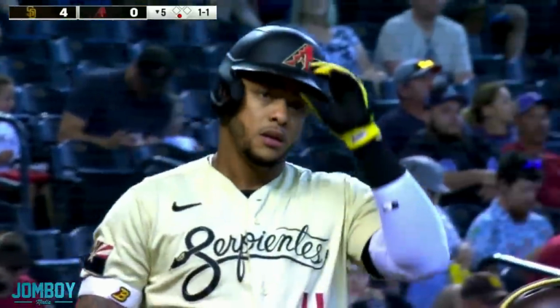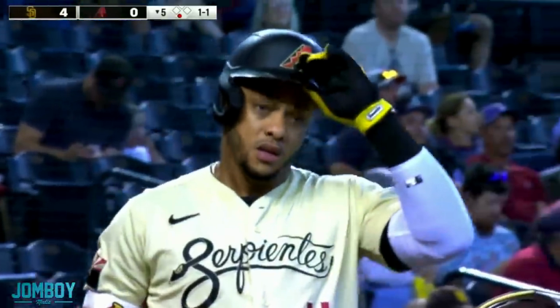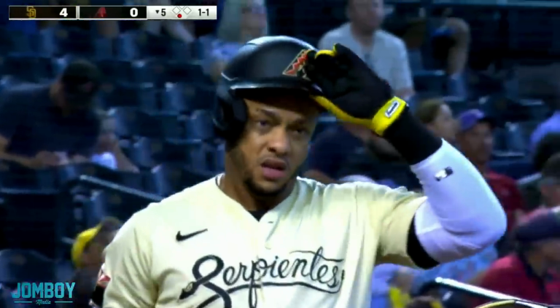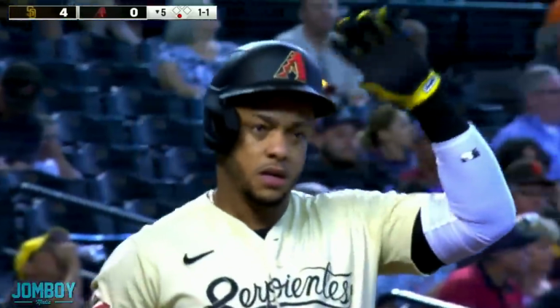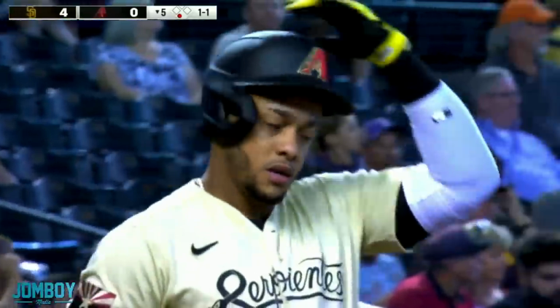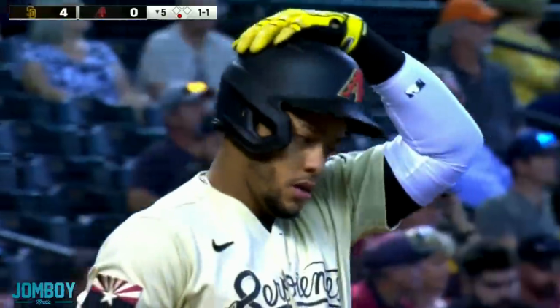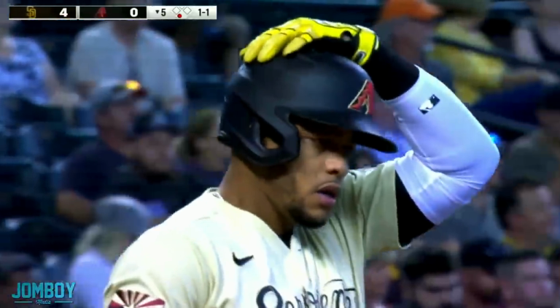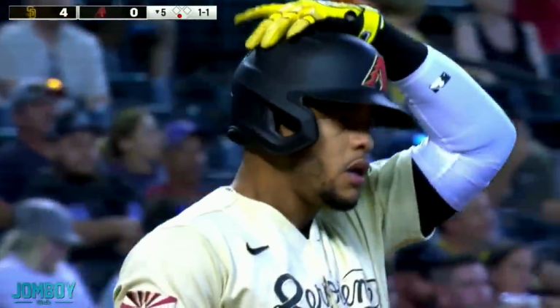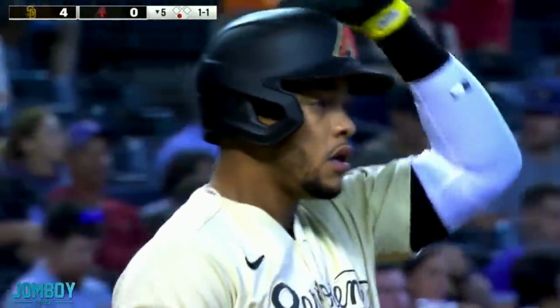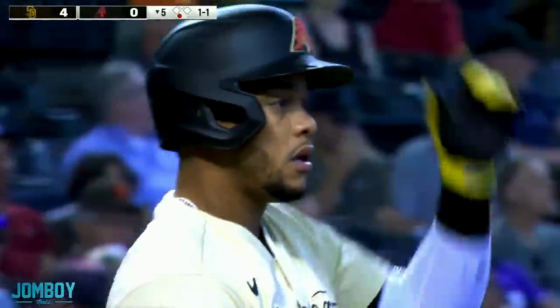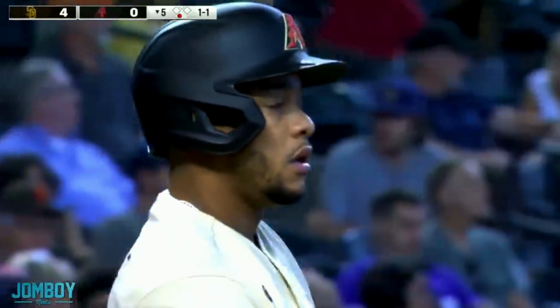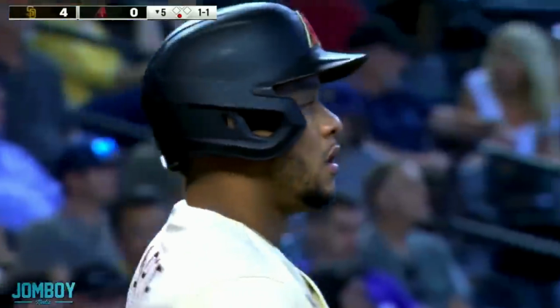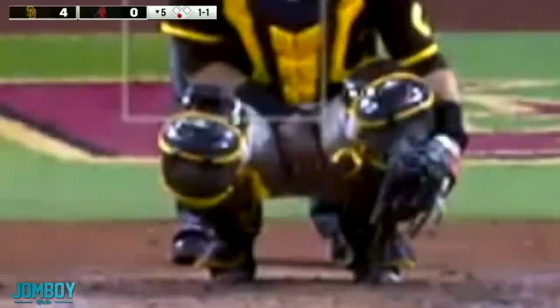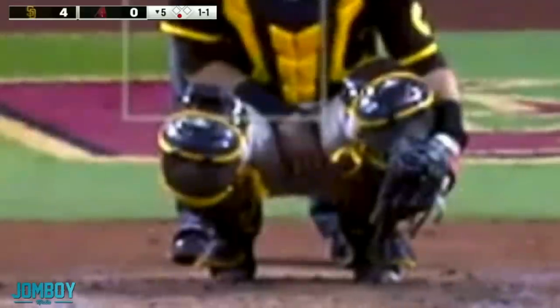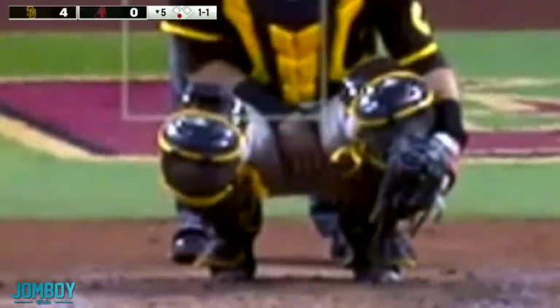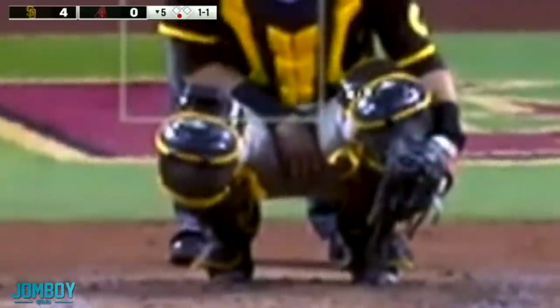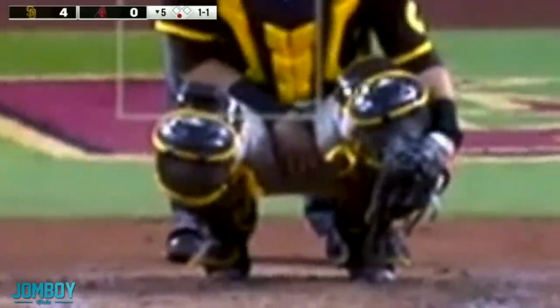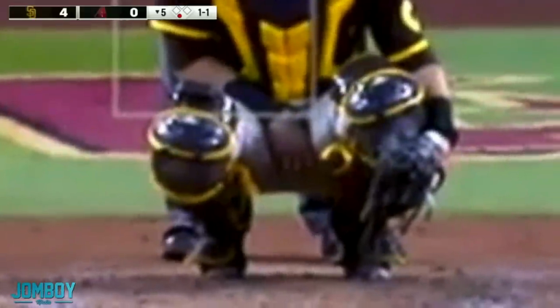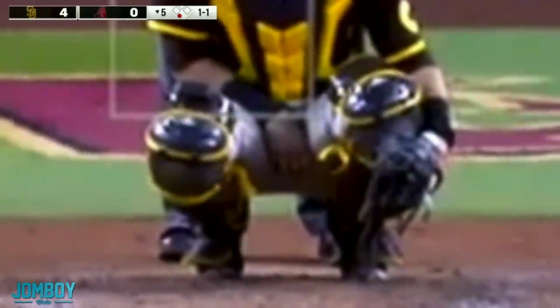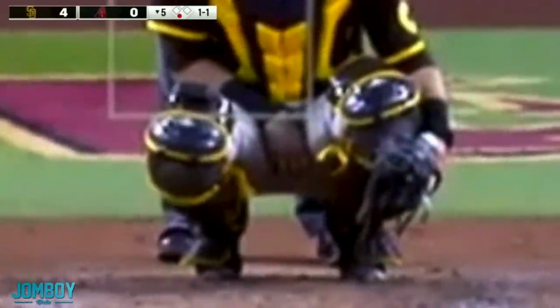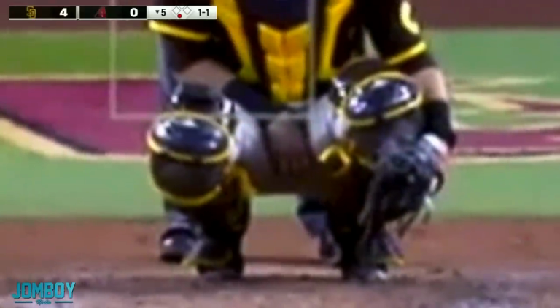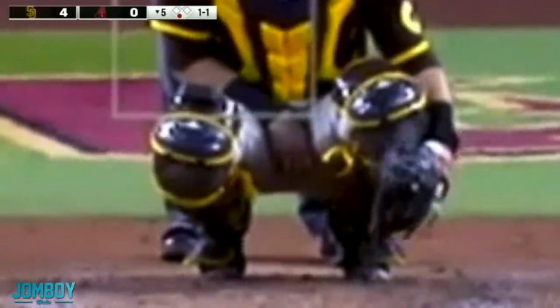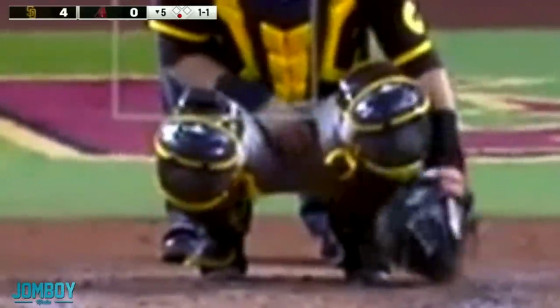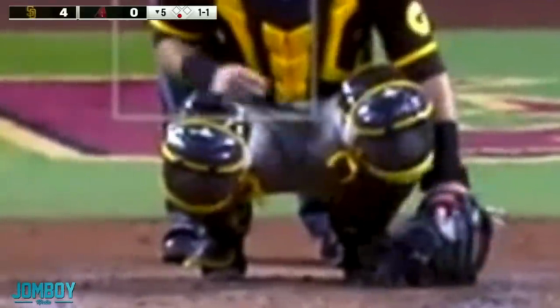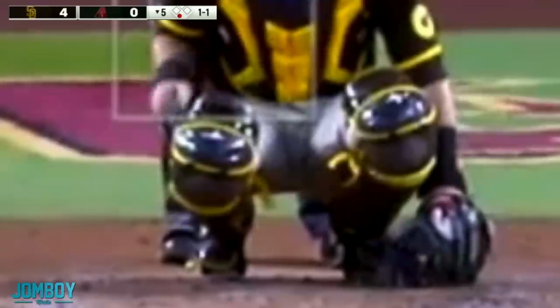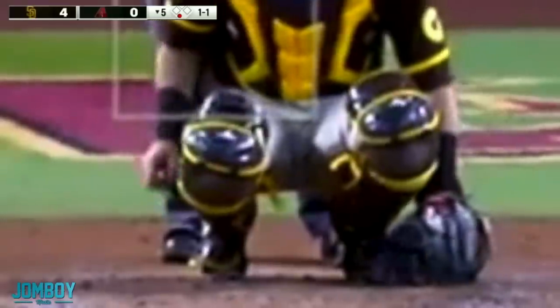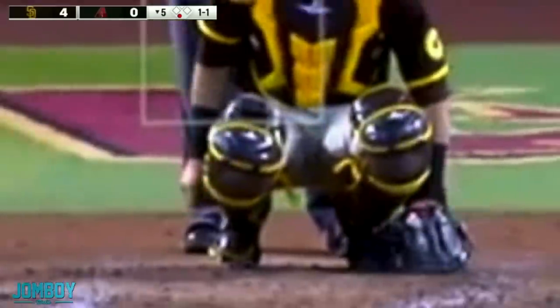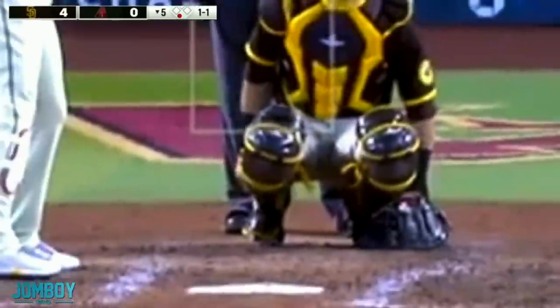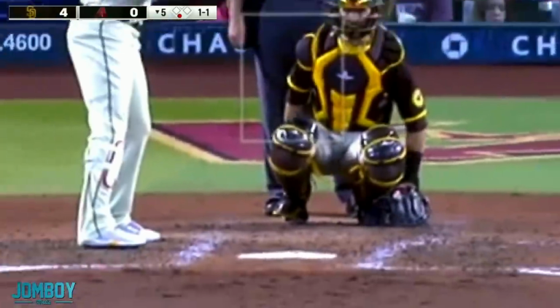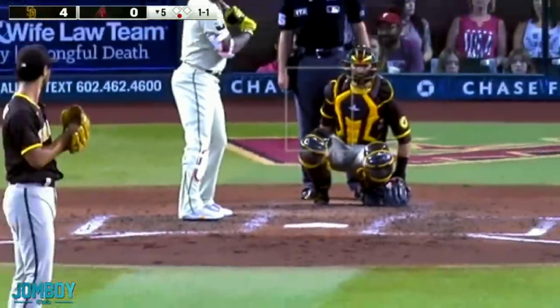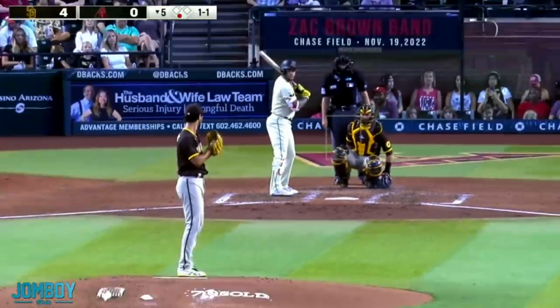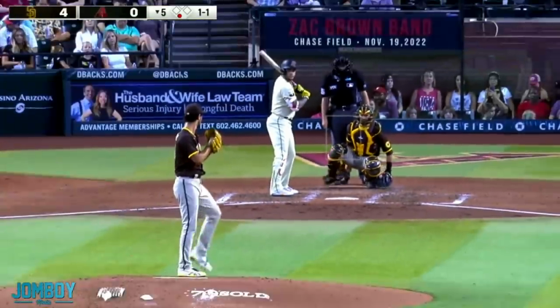He gets back in the box, and Darvish looks at the catcher again. They go with the three-finger wiggle again.